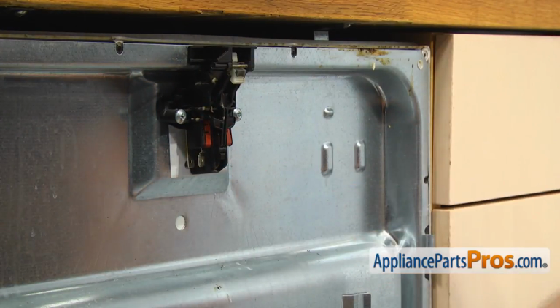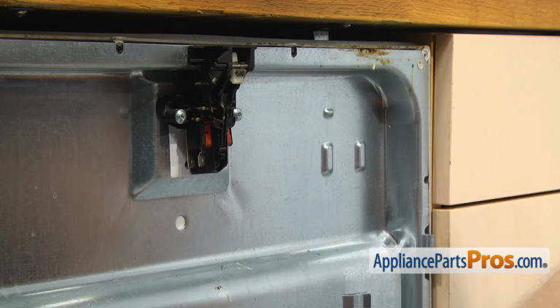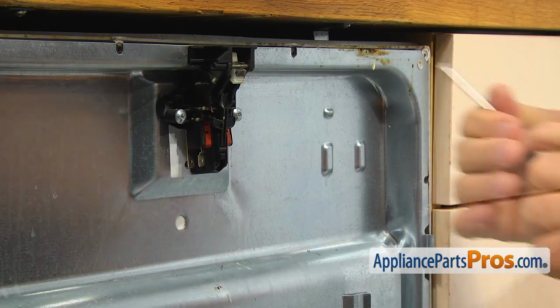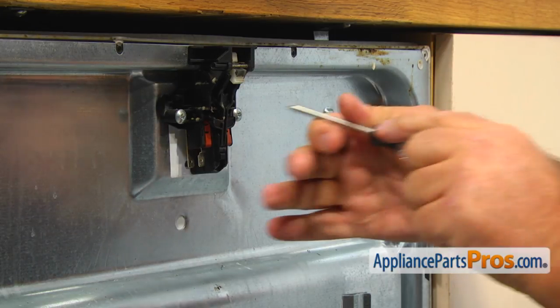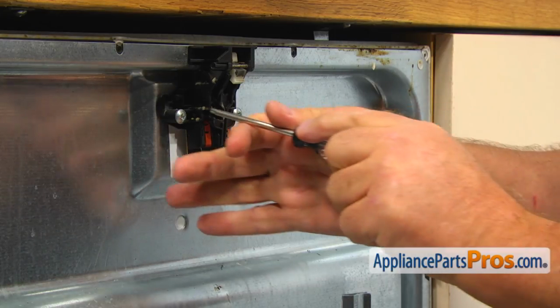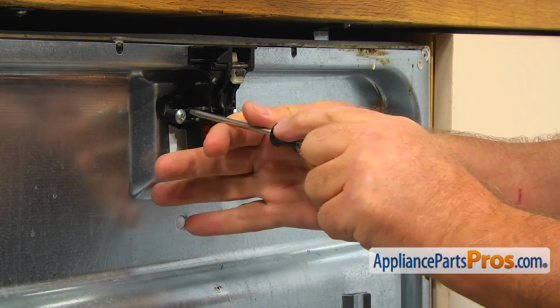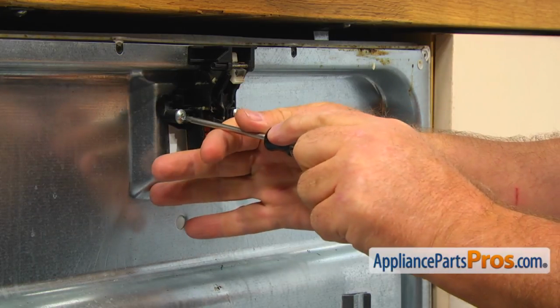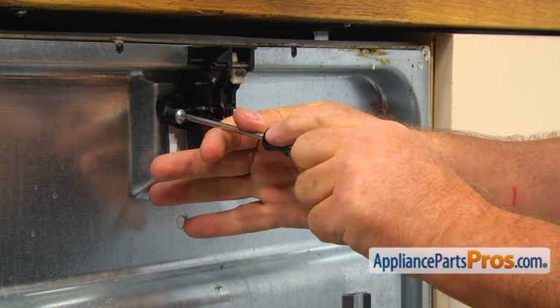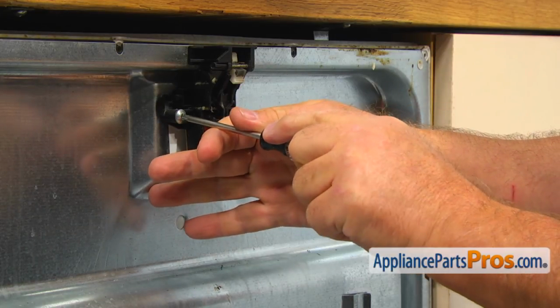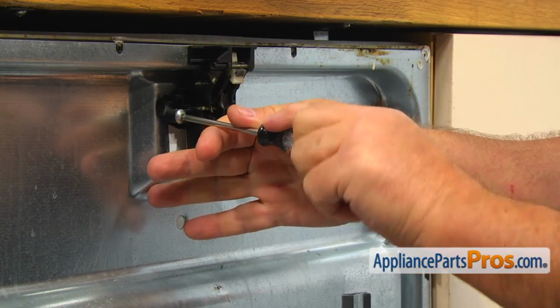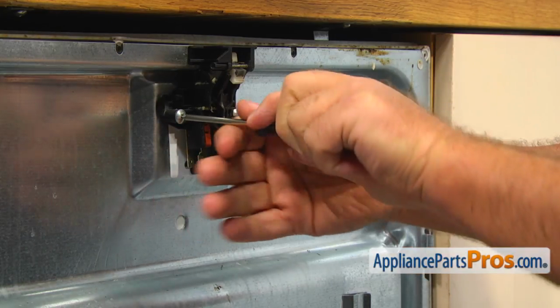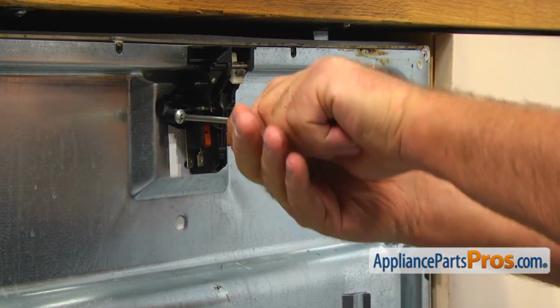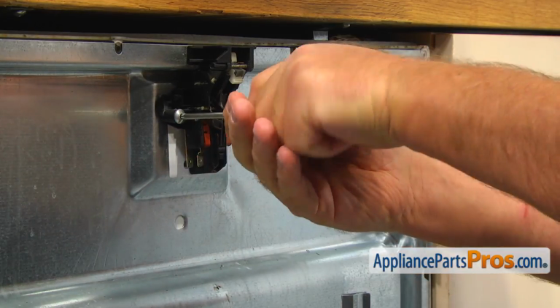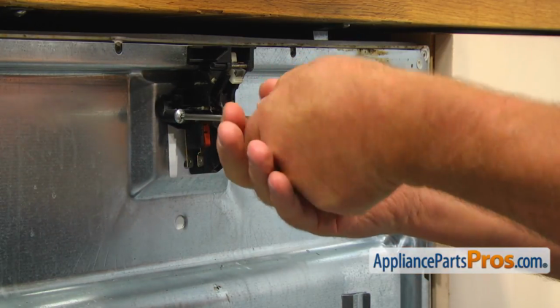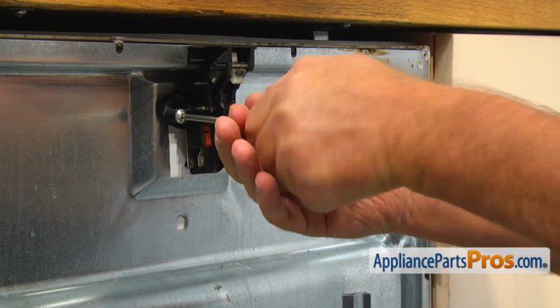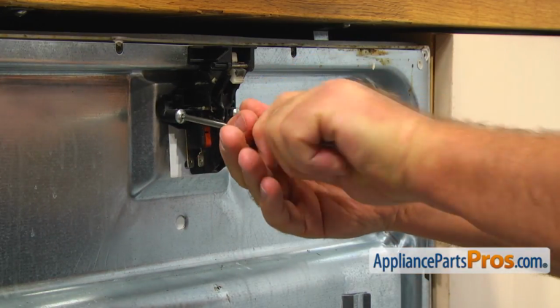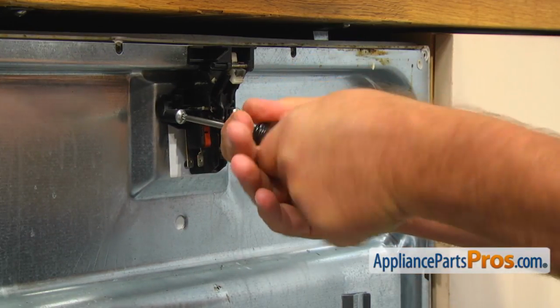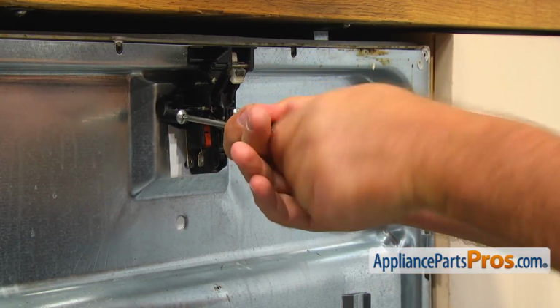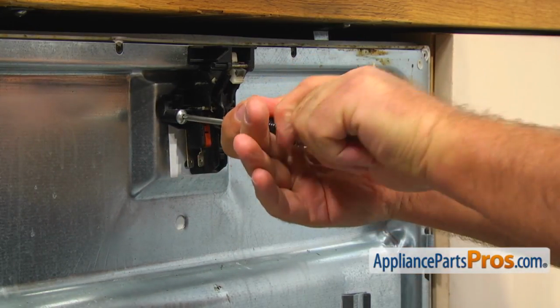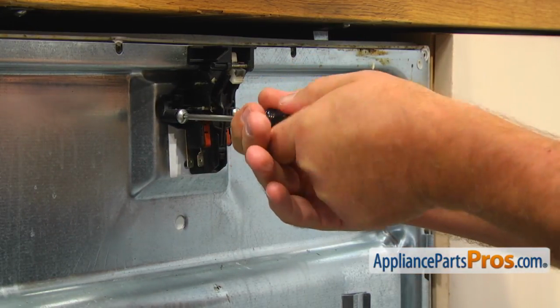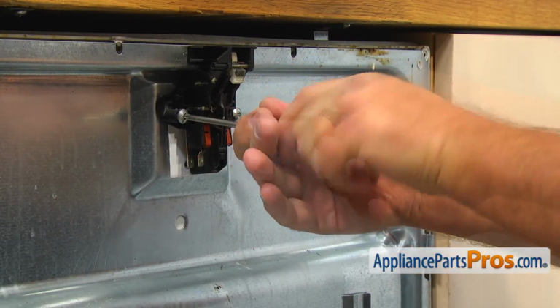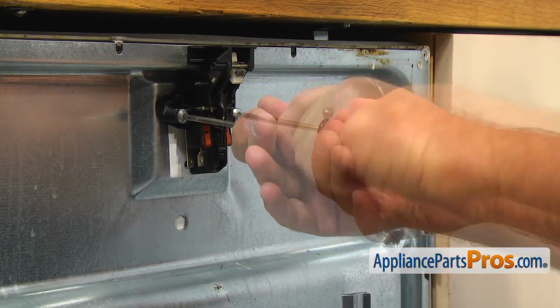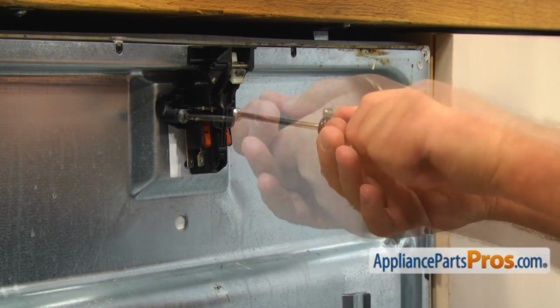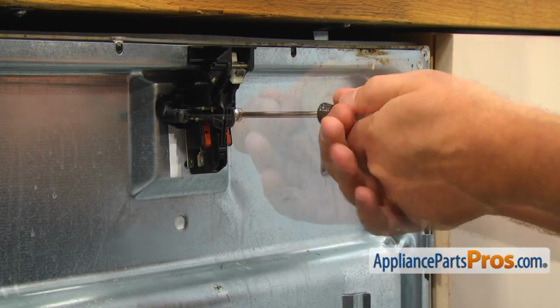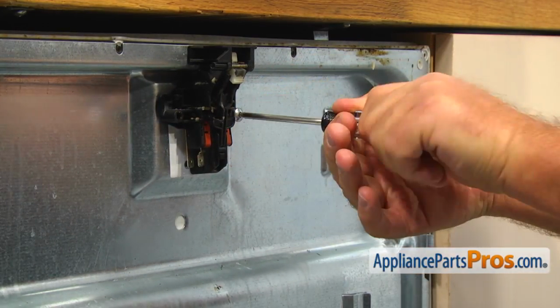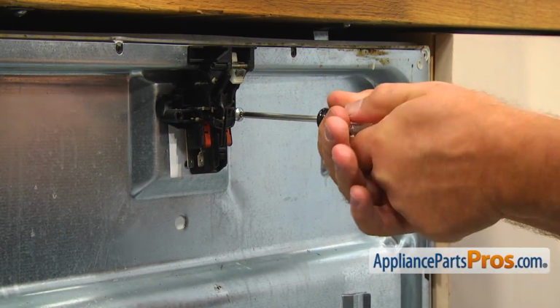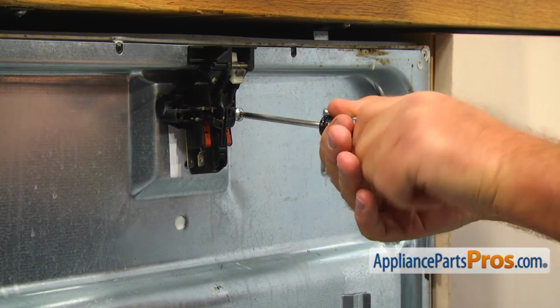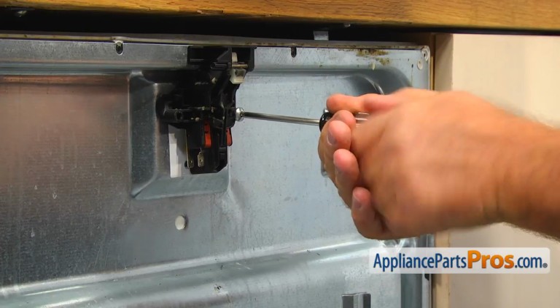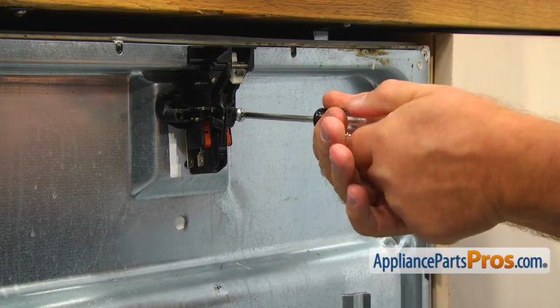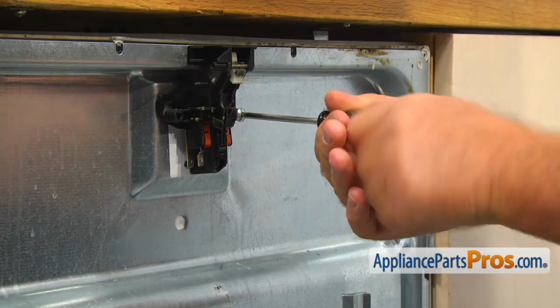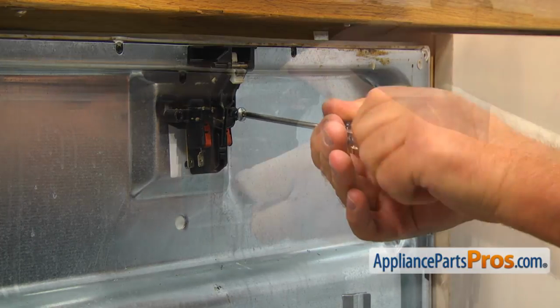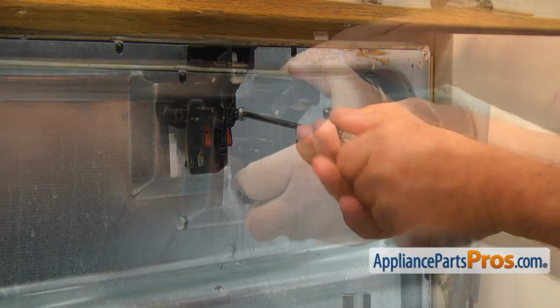Now, using the Torx 20 screwdriver, take out two mounting screws and remove the old door latch assembly.